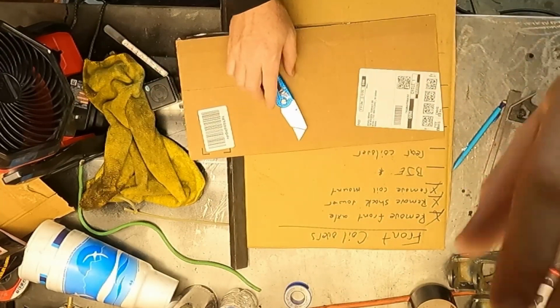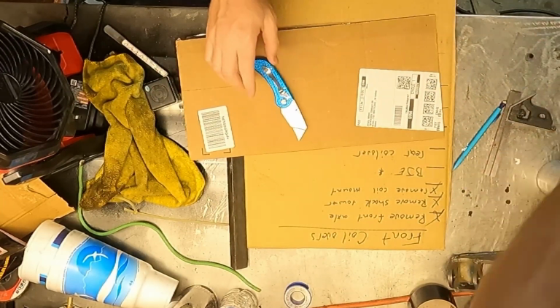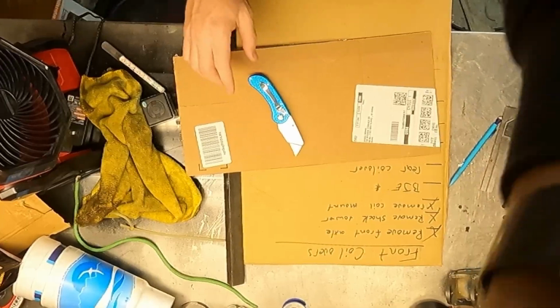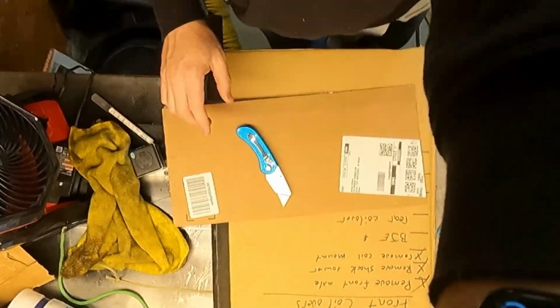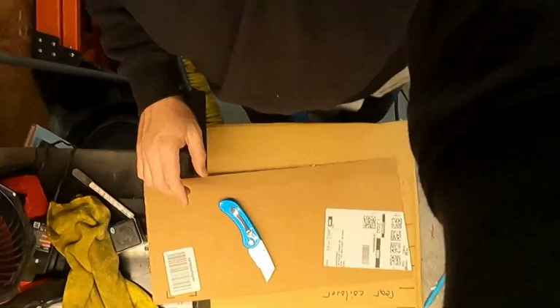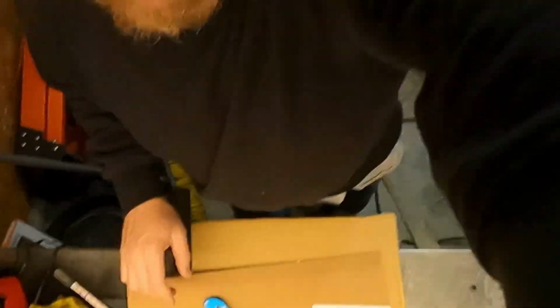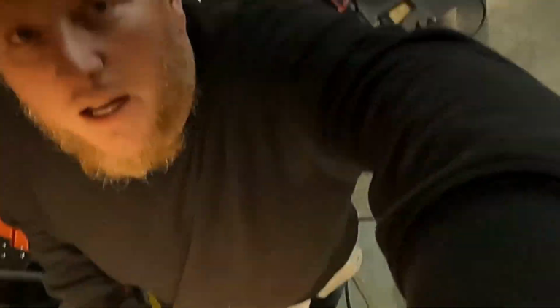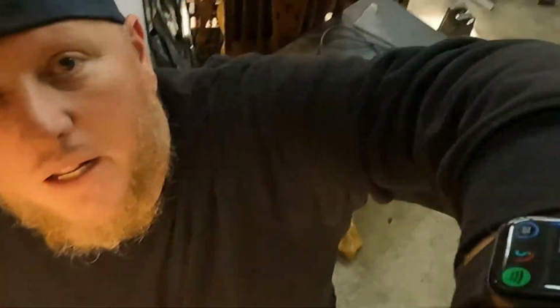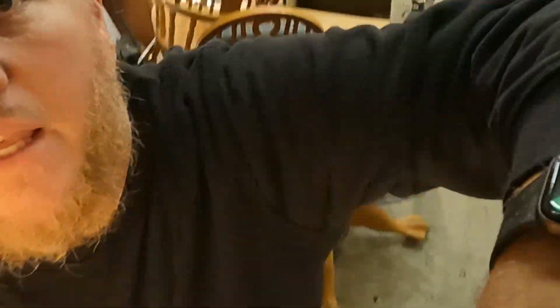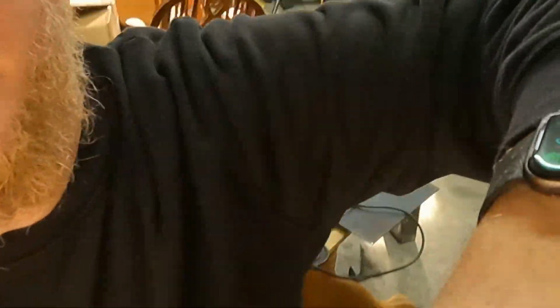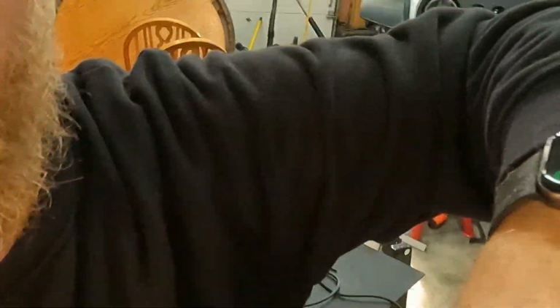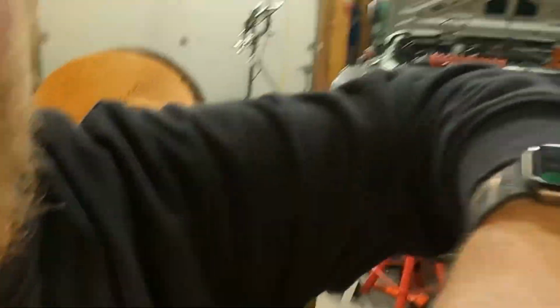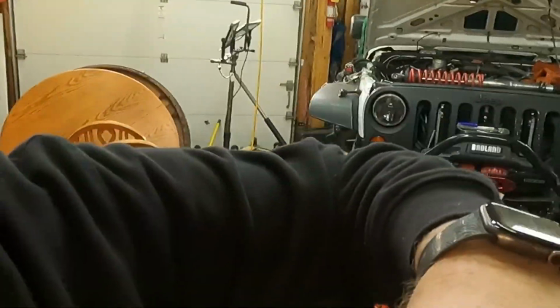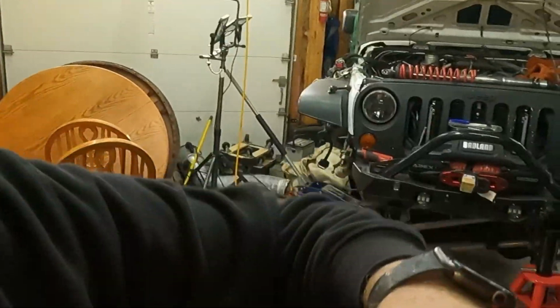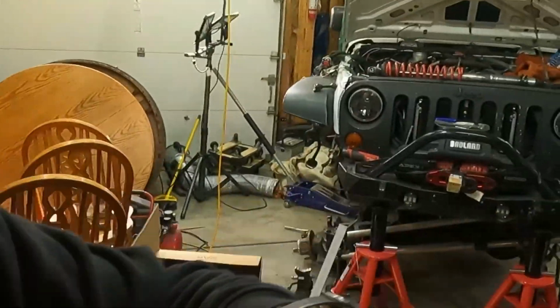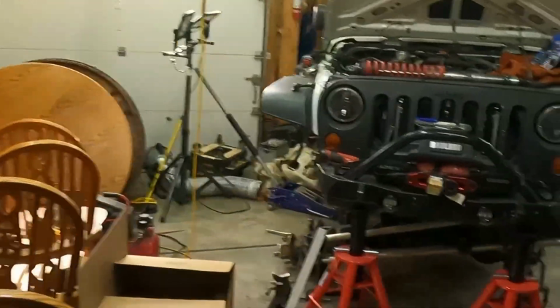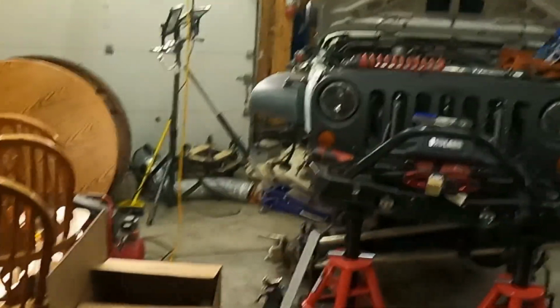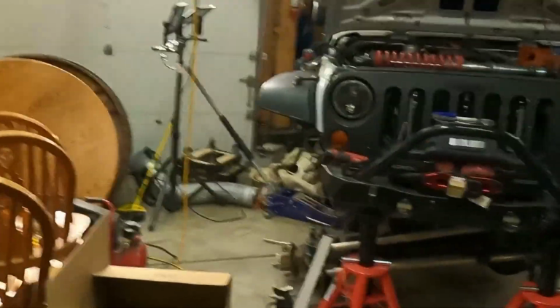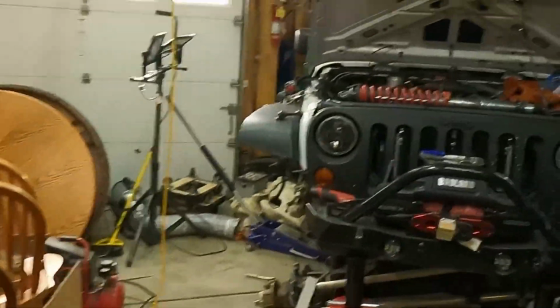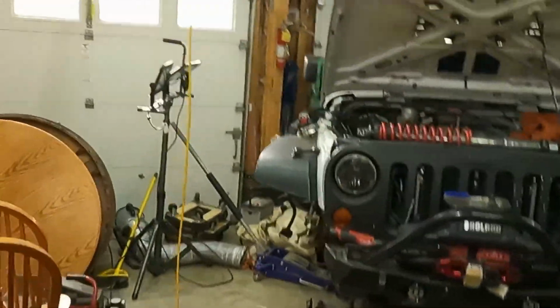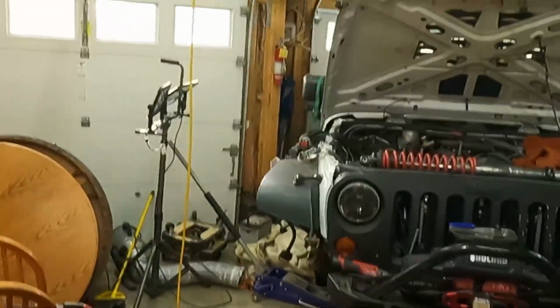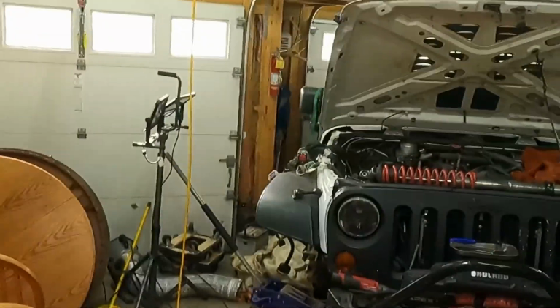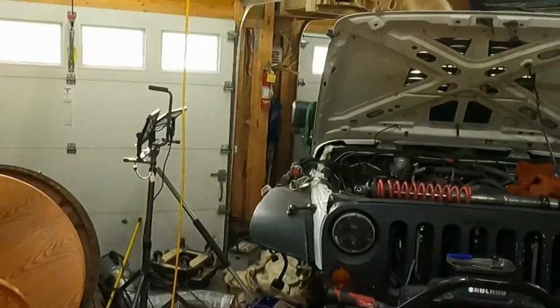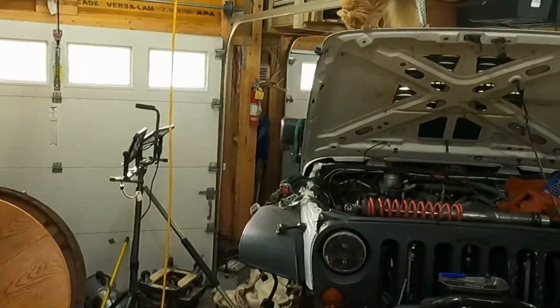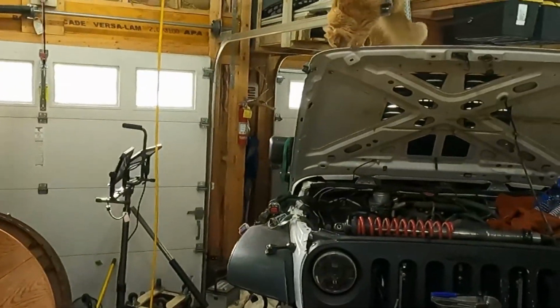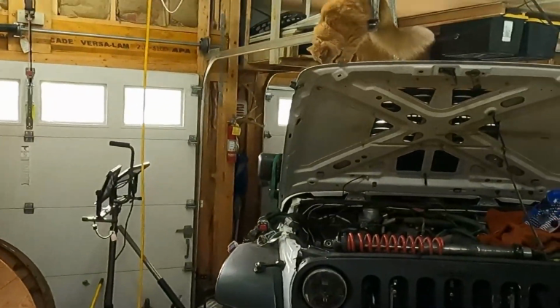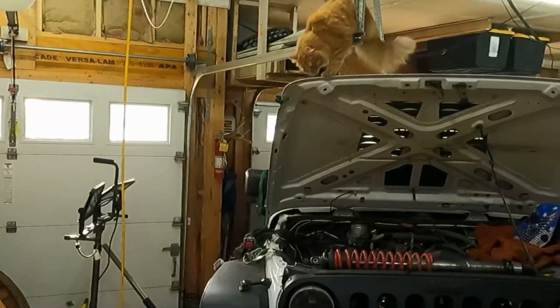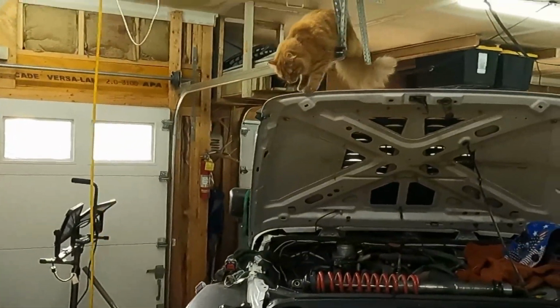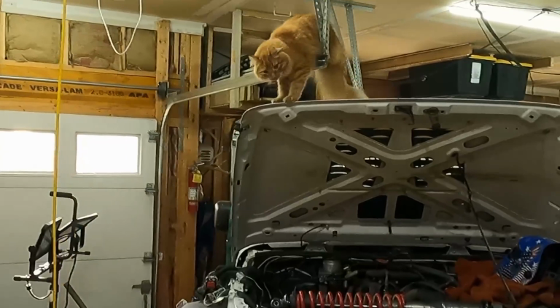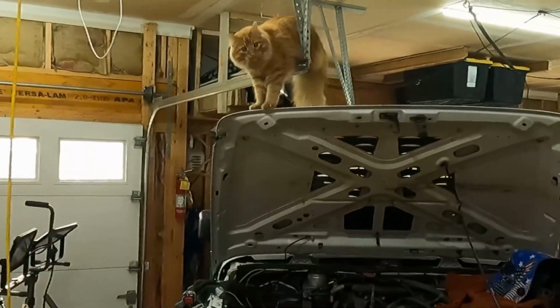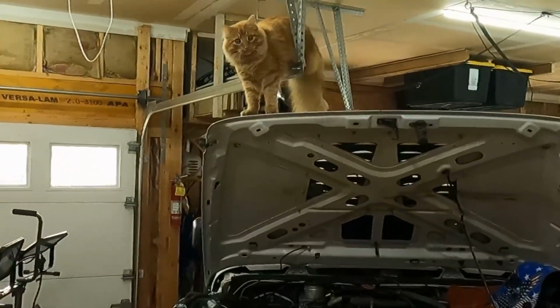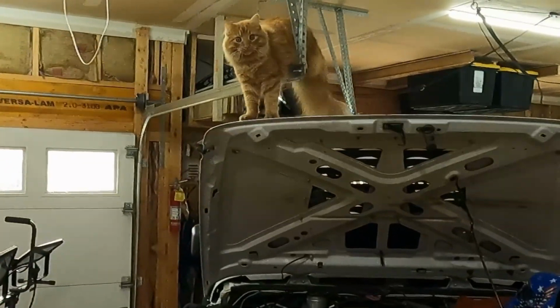Looky here, he's at it again — now he's got an easy way up there because I have the hood open.